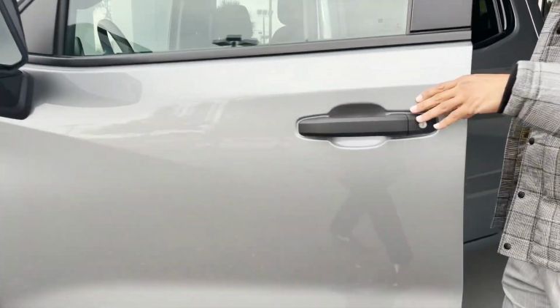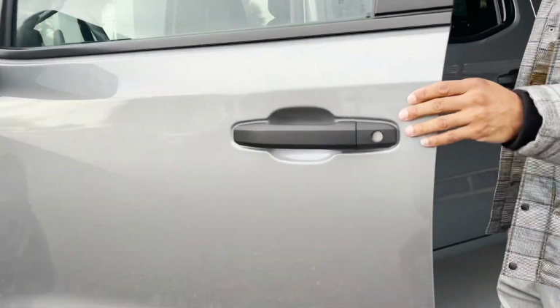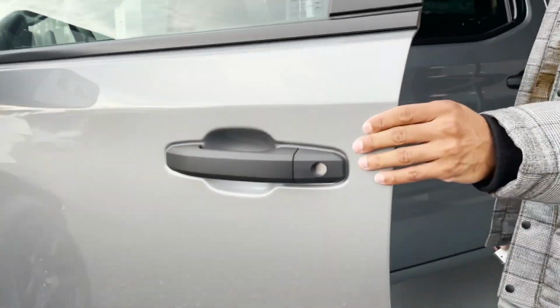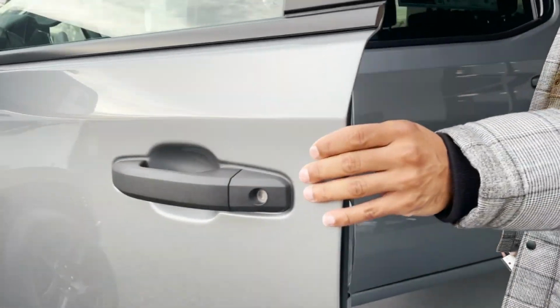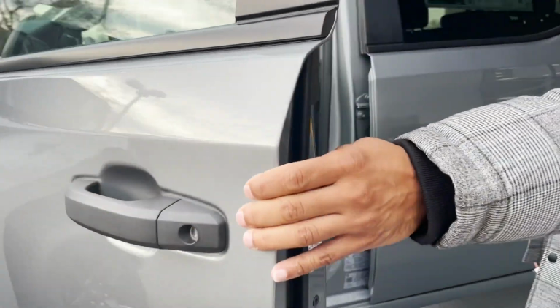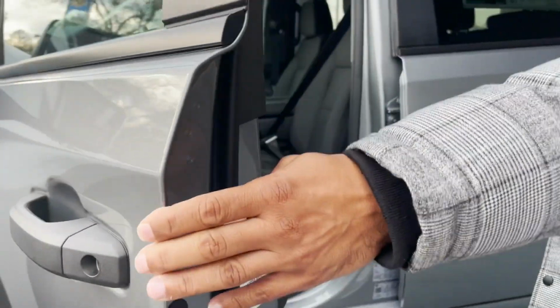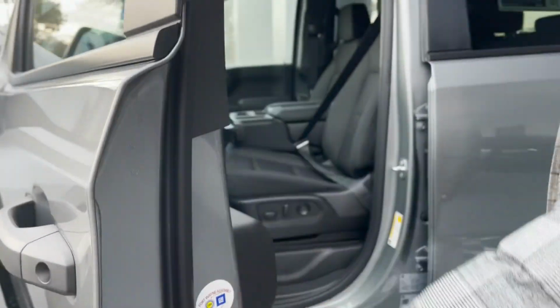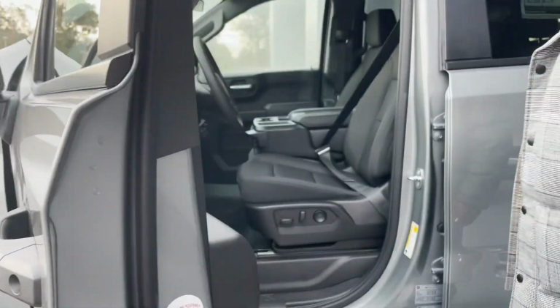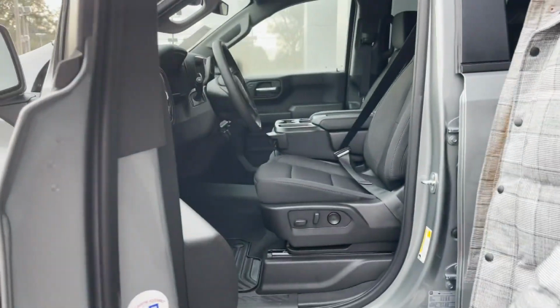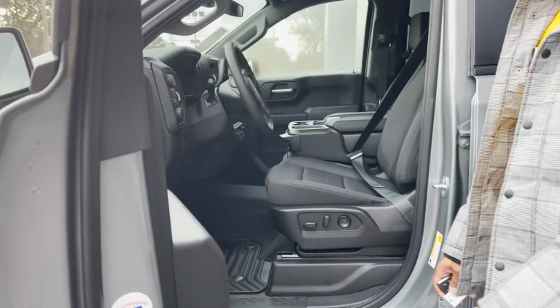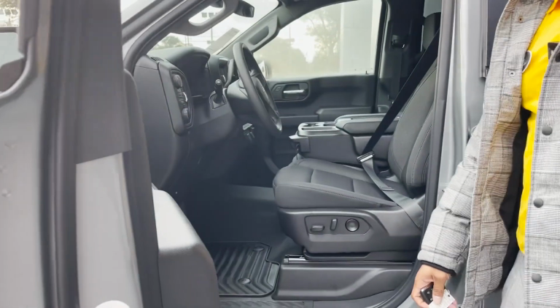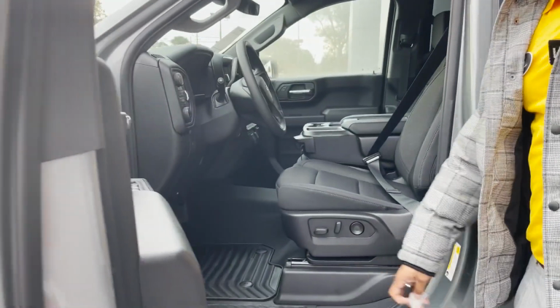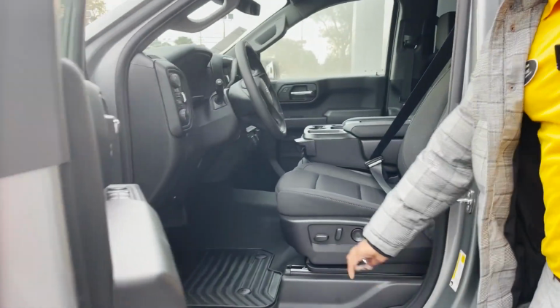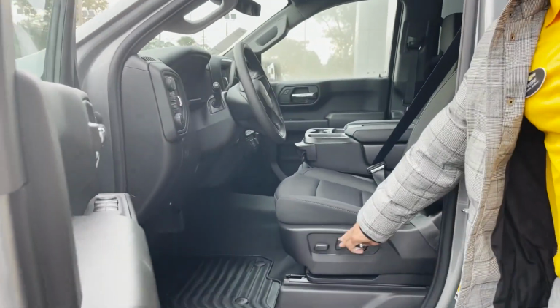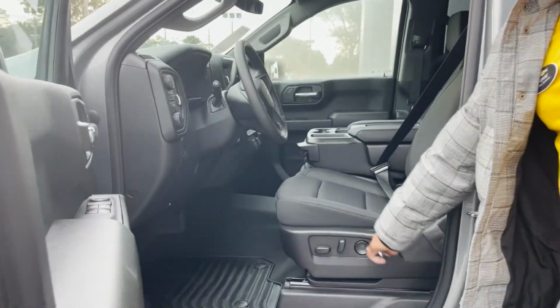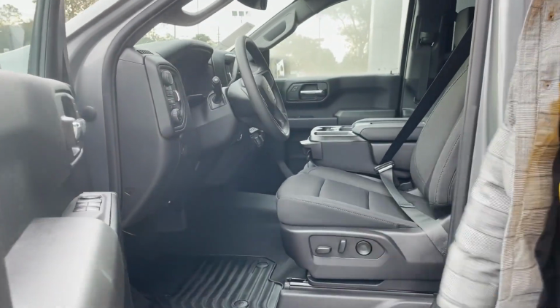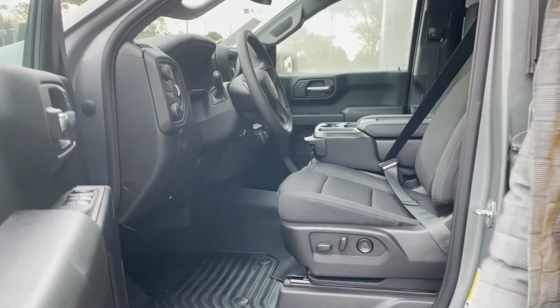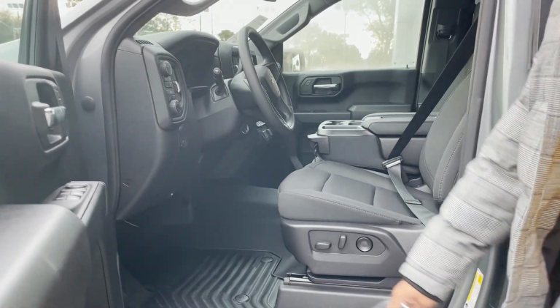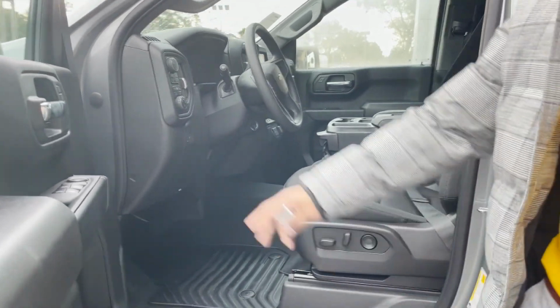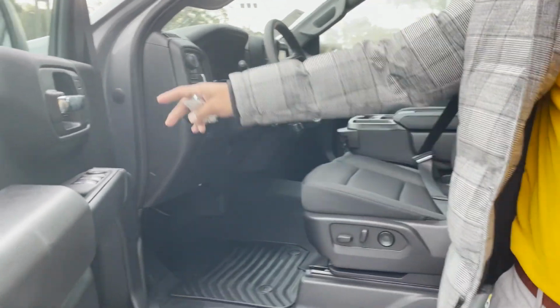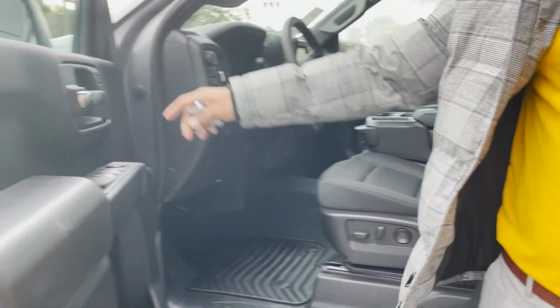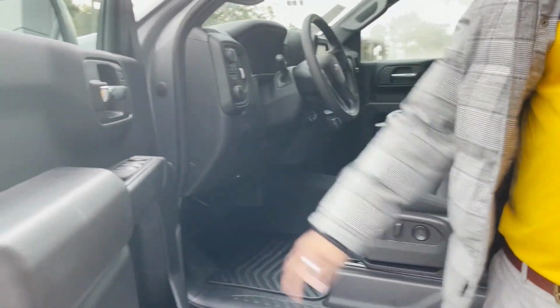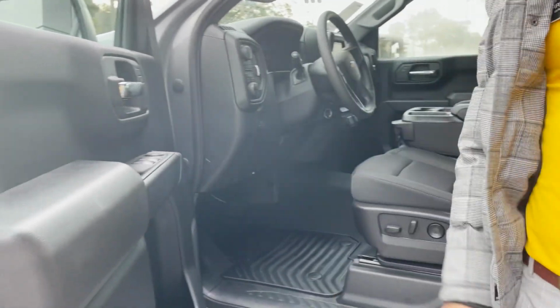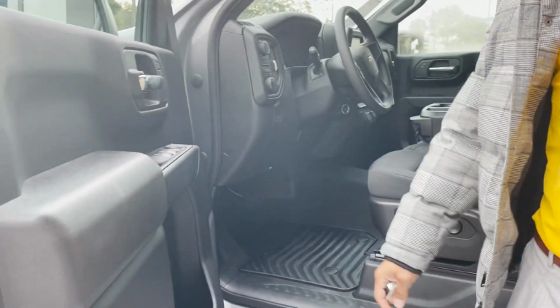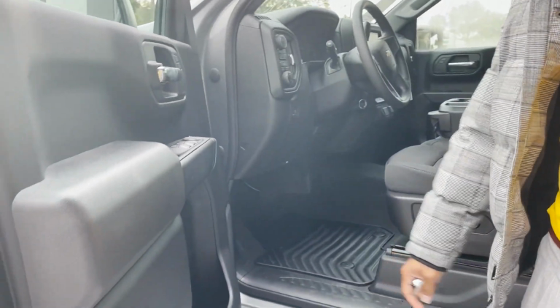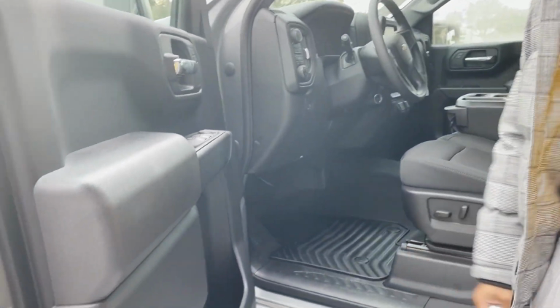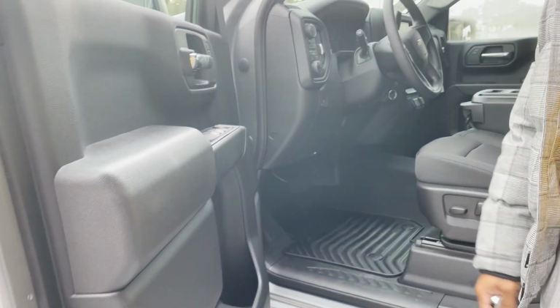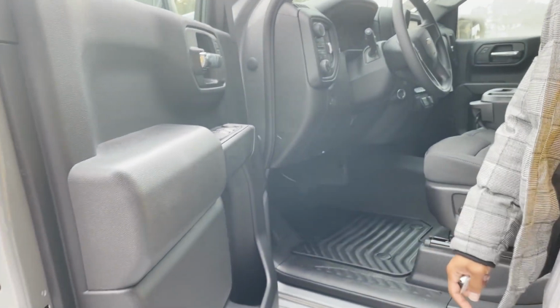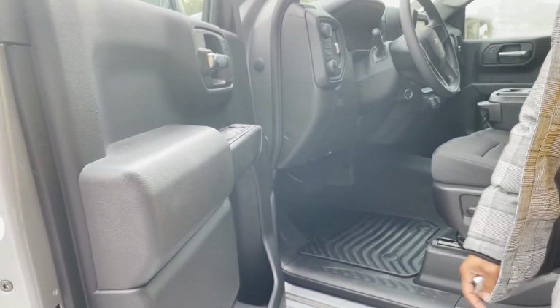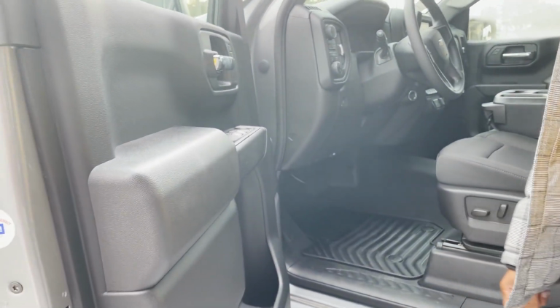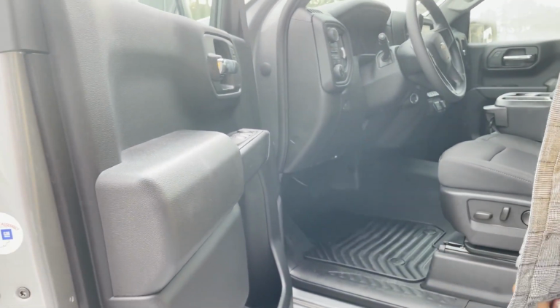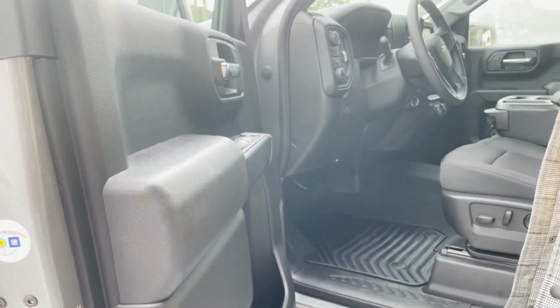We have jet black cloth interior with power seats, power locks, power mirrors, and power windows.